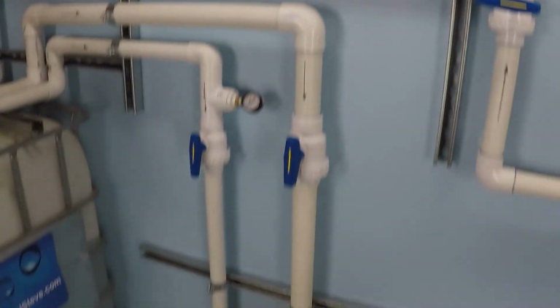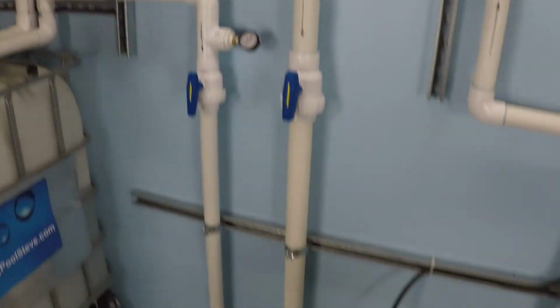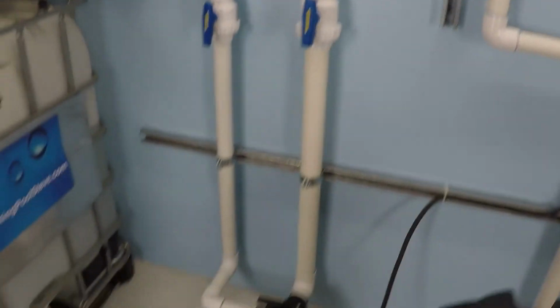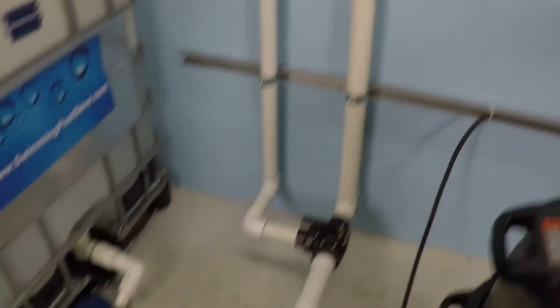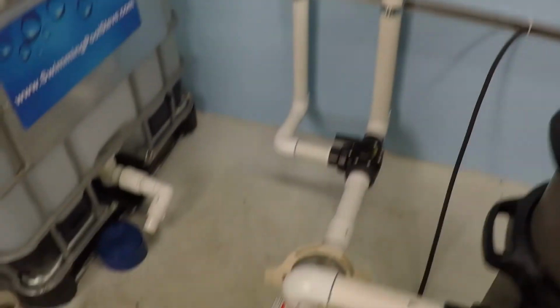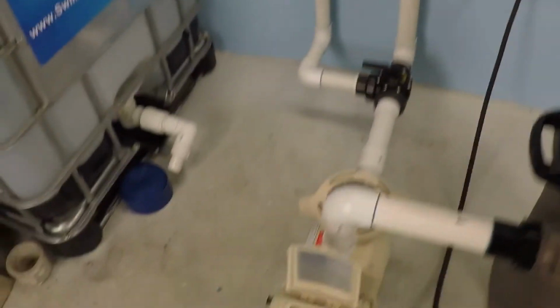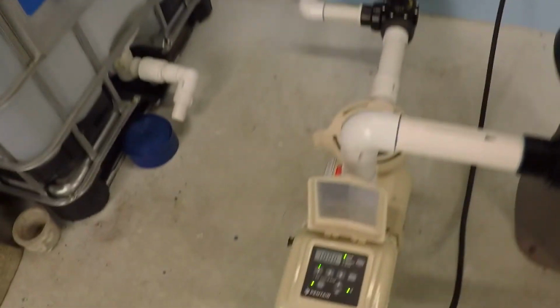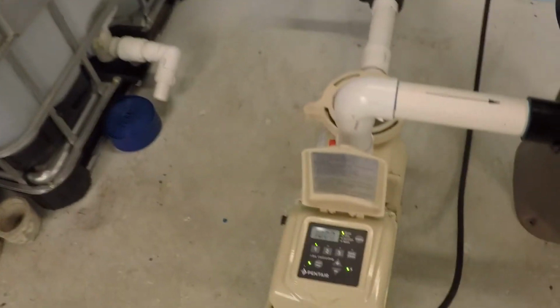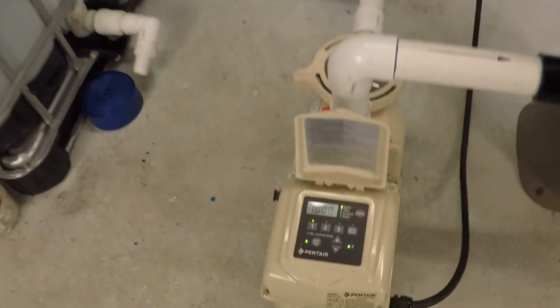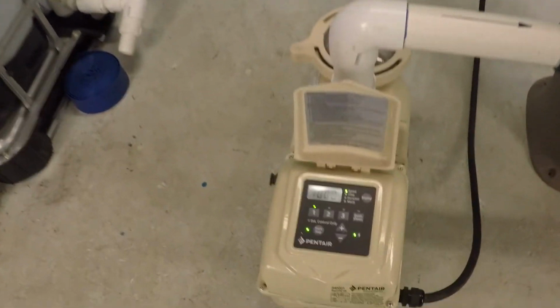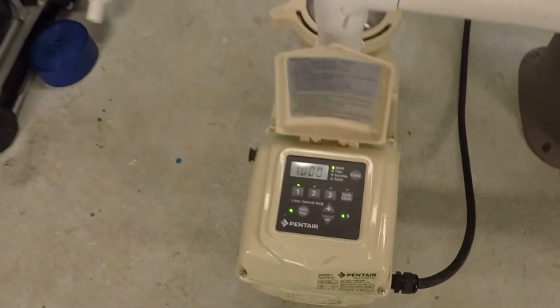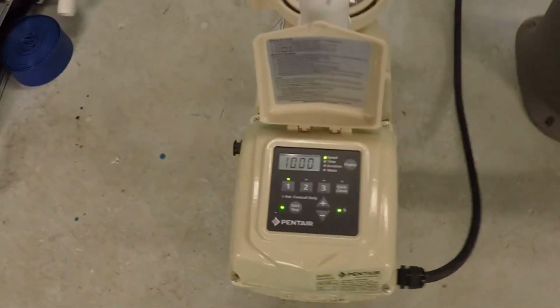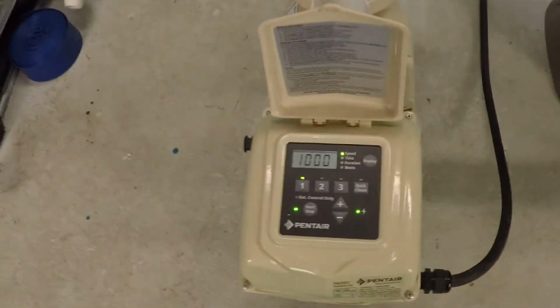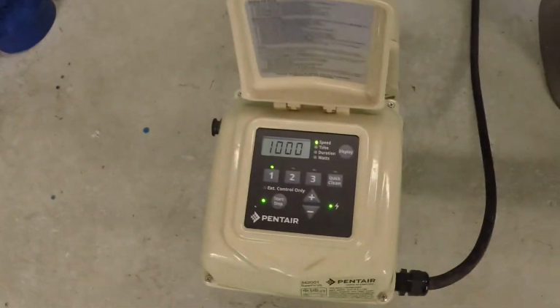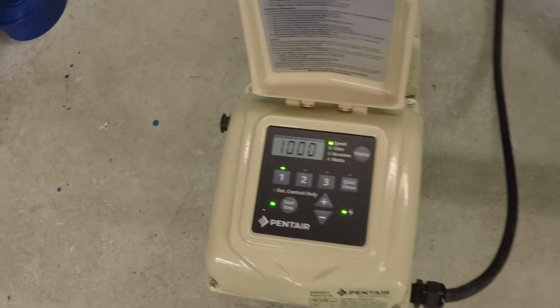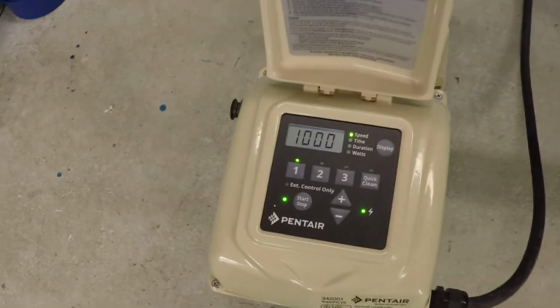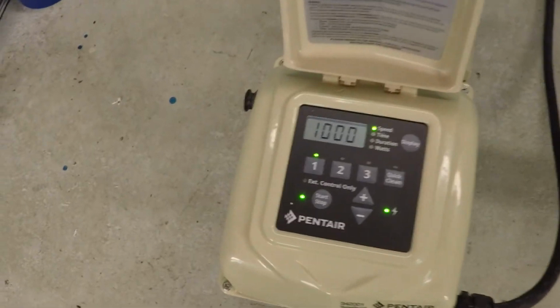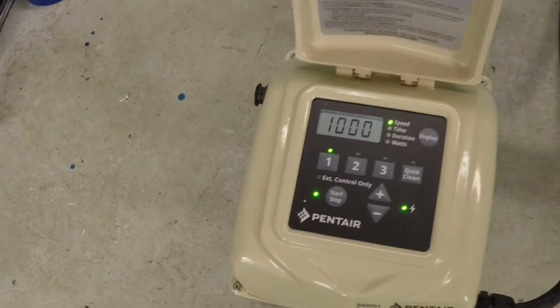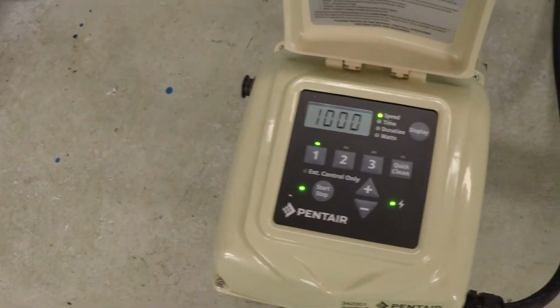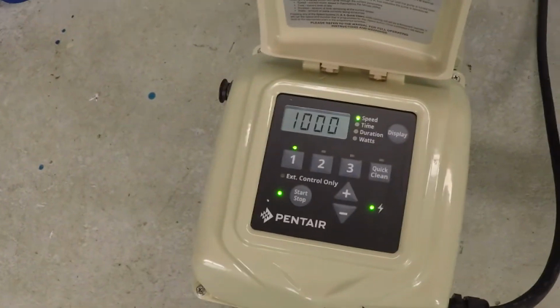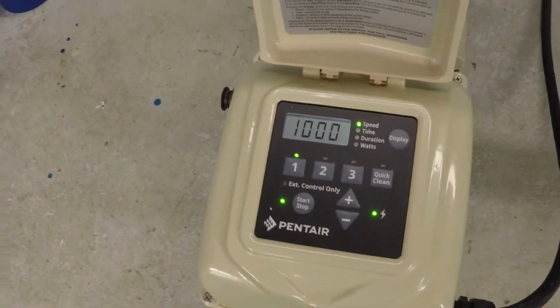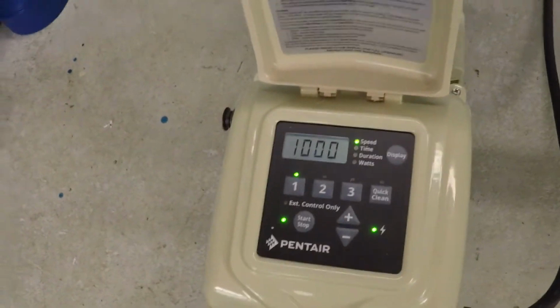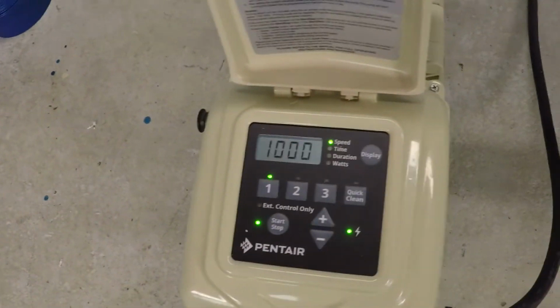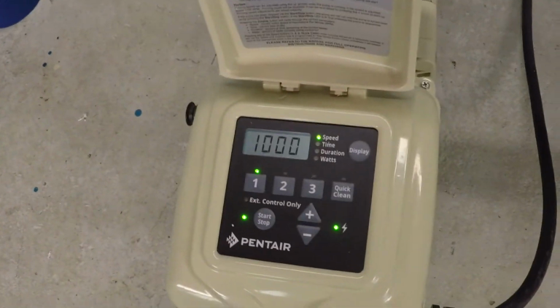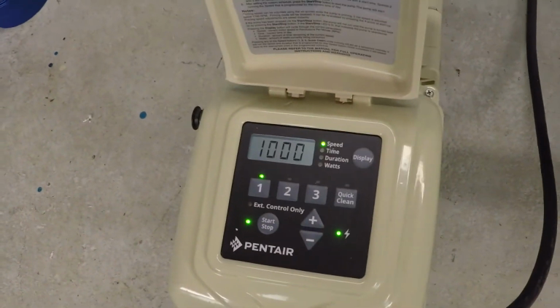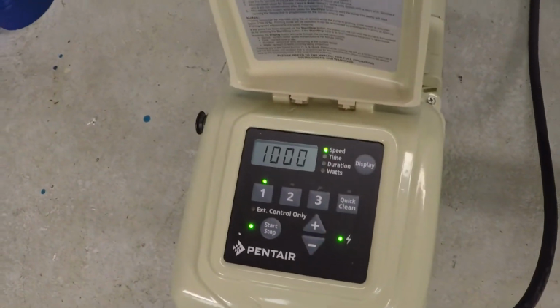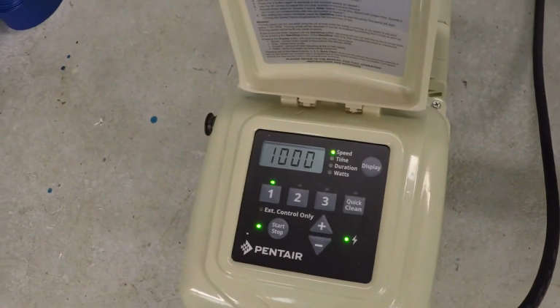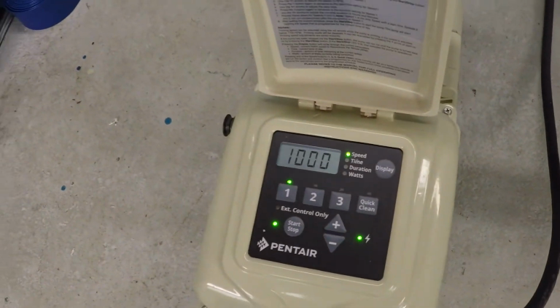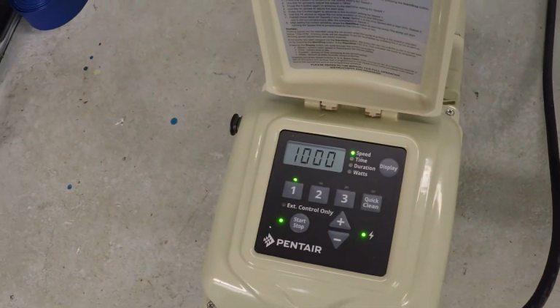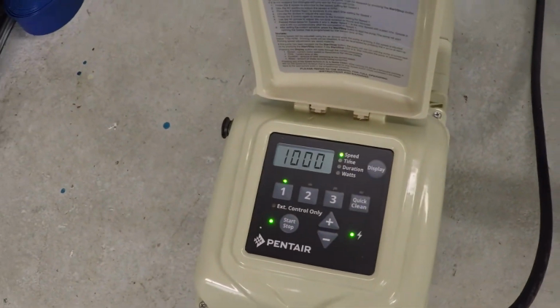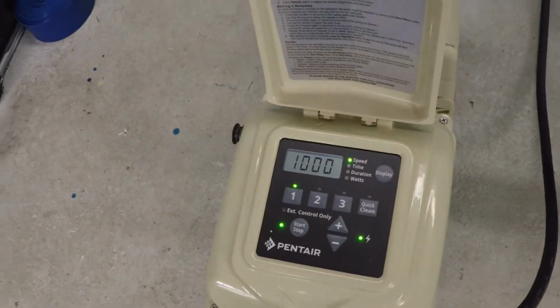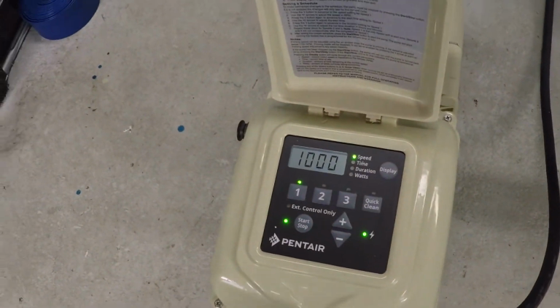We're going to dial it up to 3,000 RPM and look at the flow rates and electrical consumption. This is going to get loud.